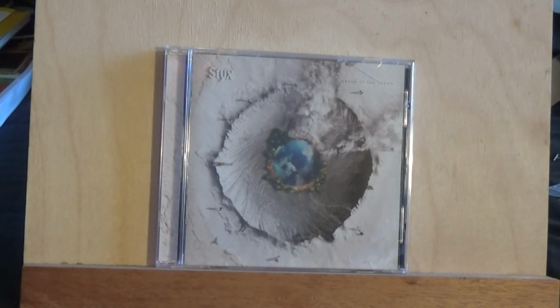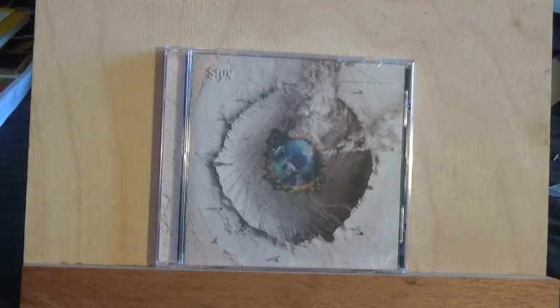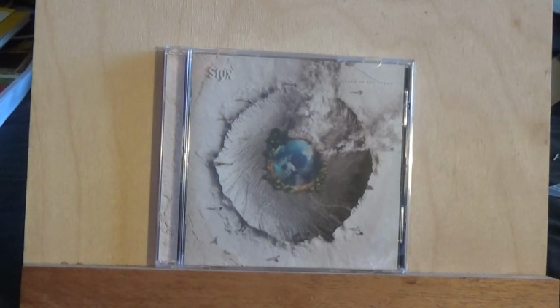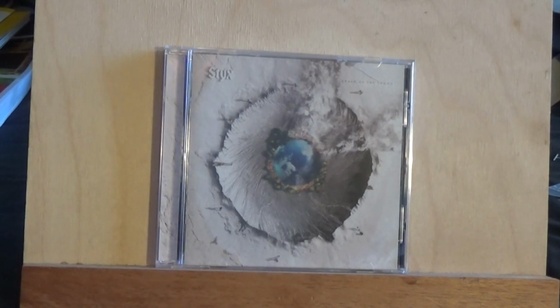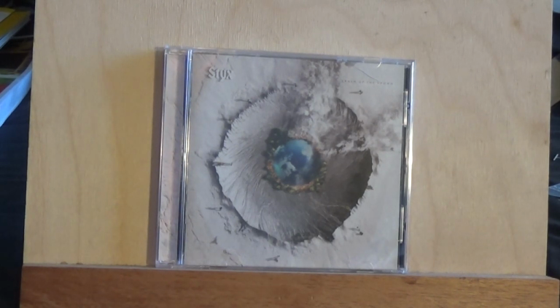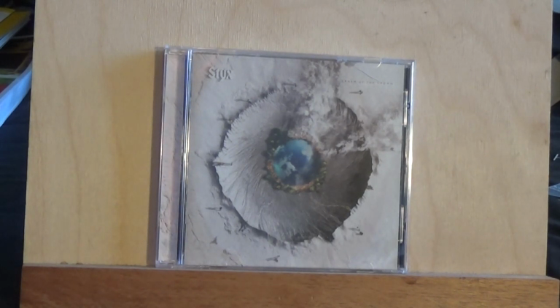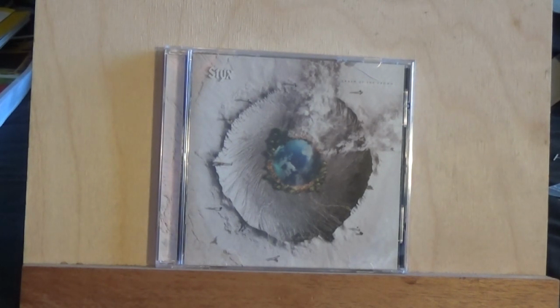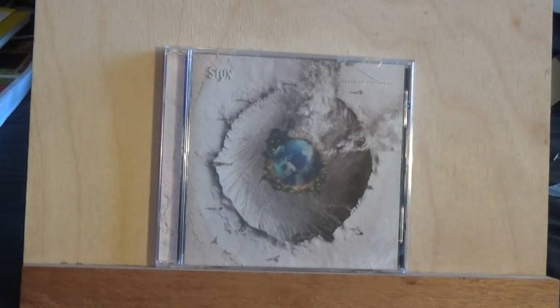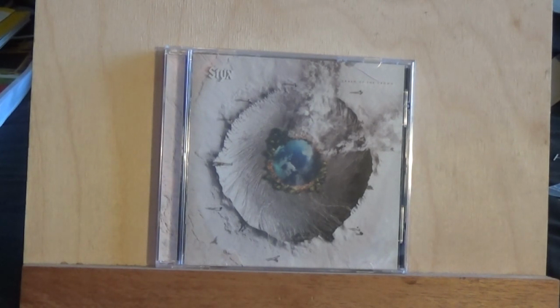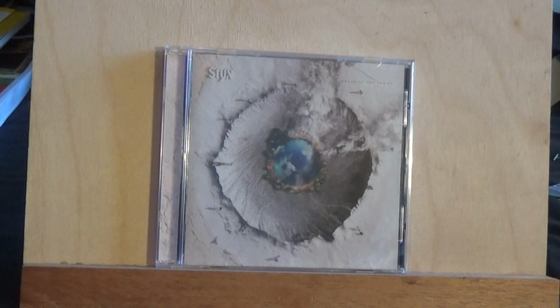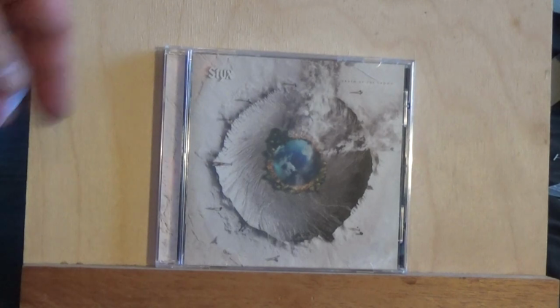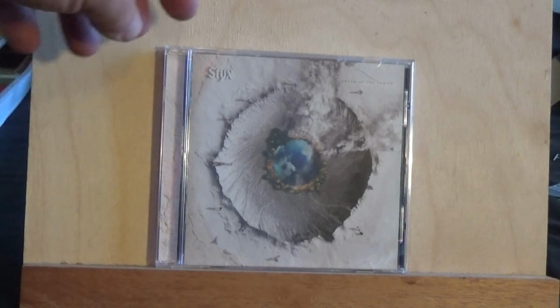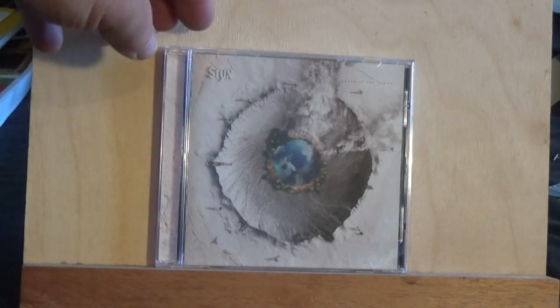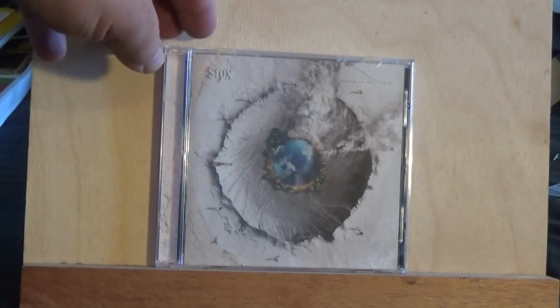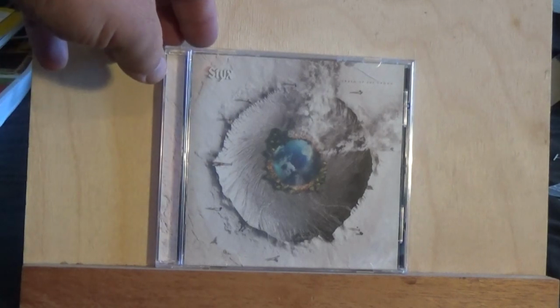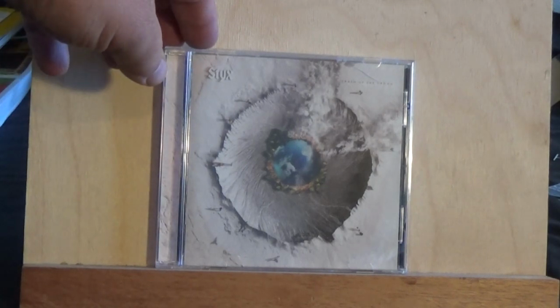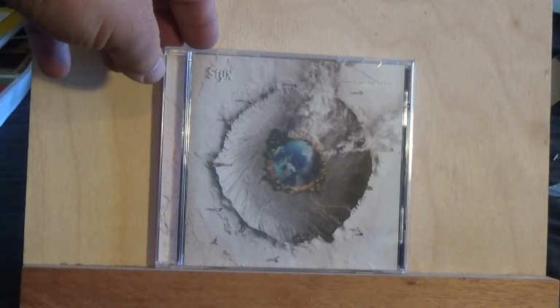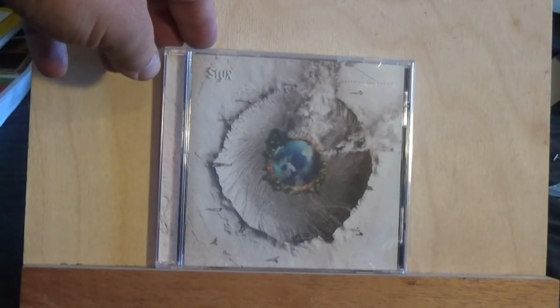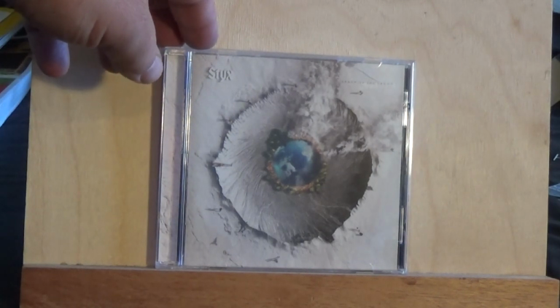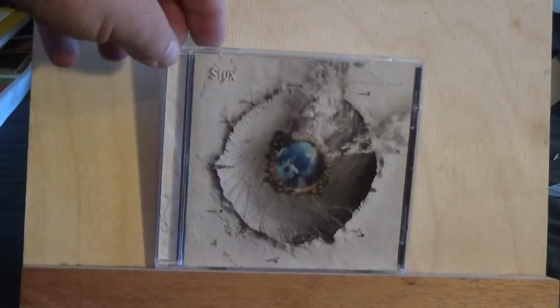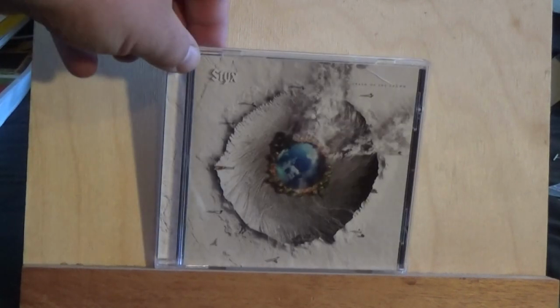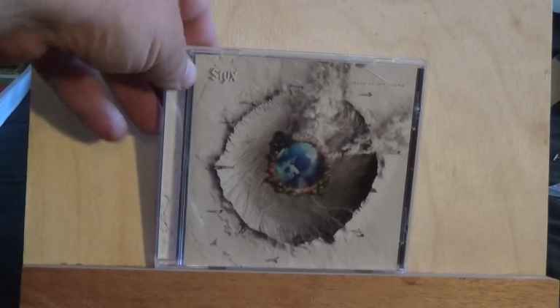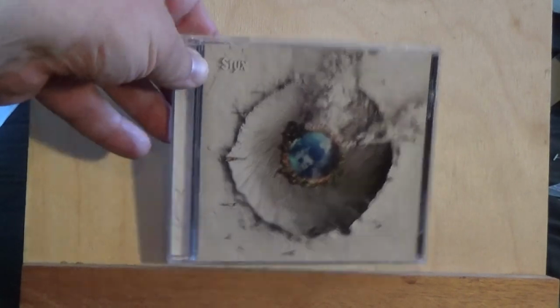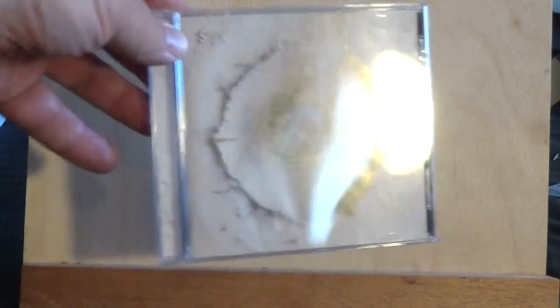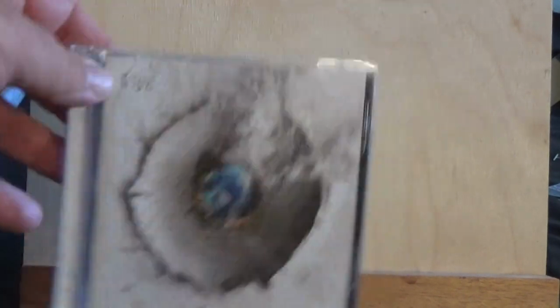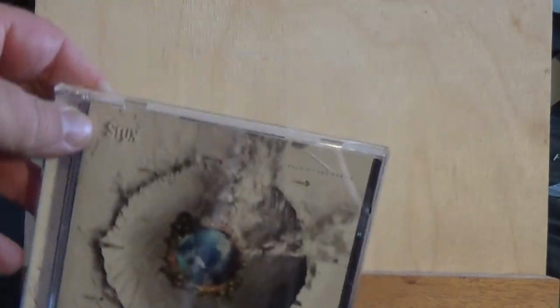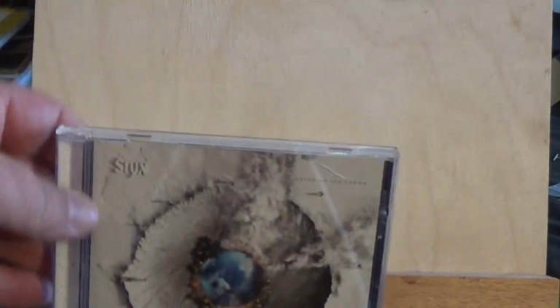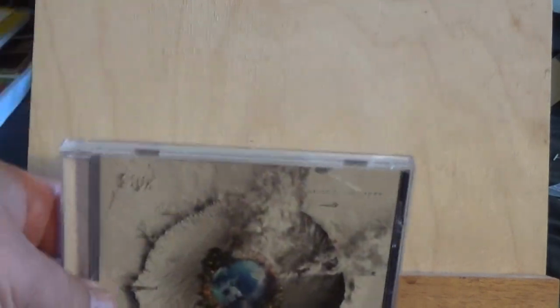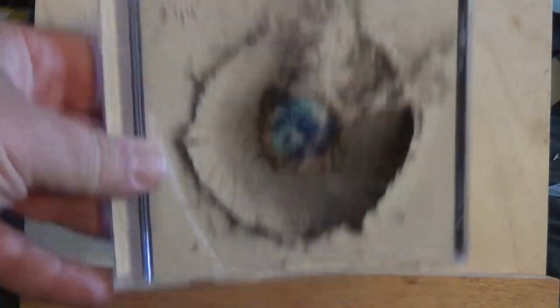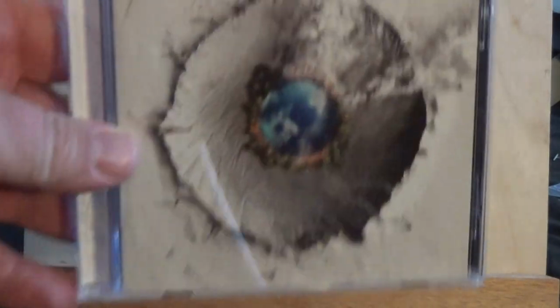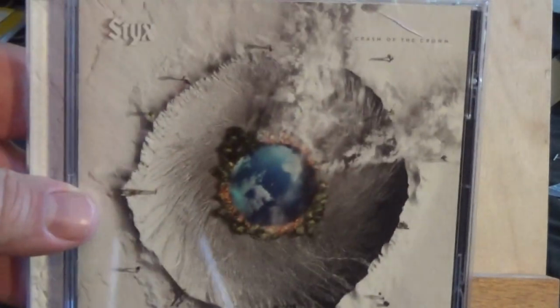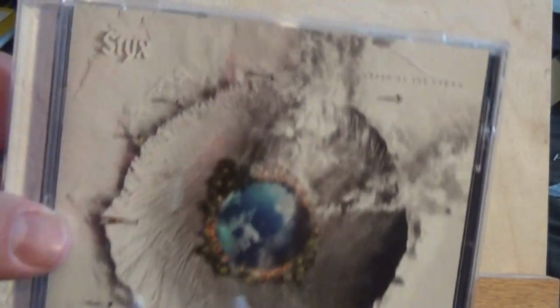They have many albums over their long career, so that's a little brief history on them. Let's get a look at the latest in the bunch — it's called Crash of the Crown.